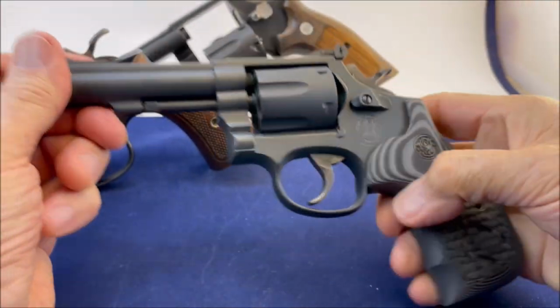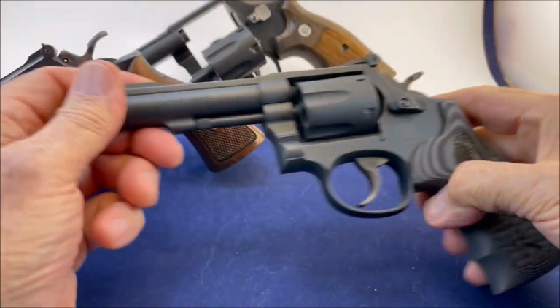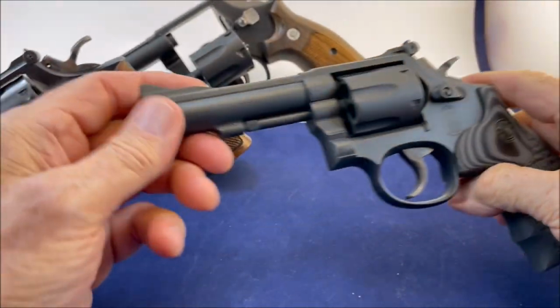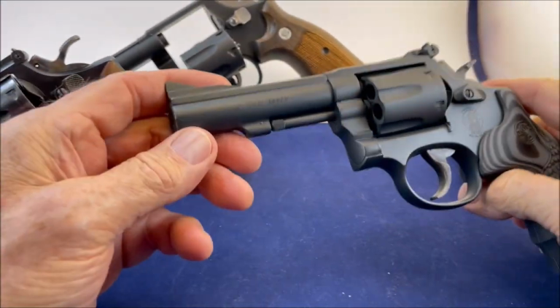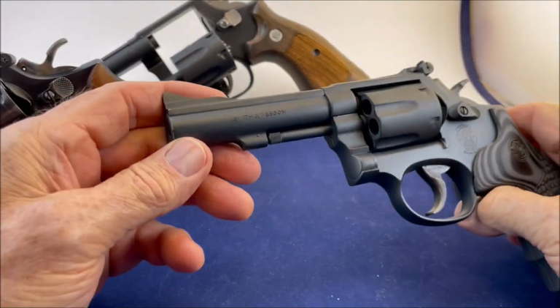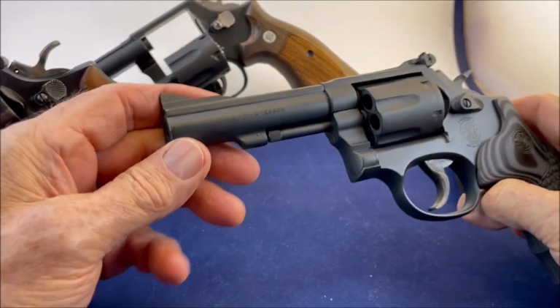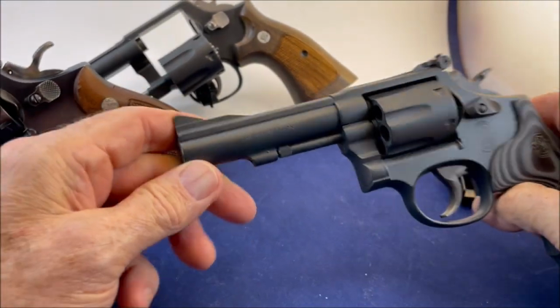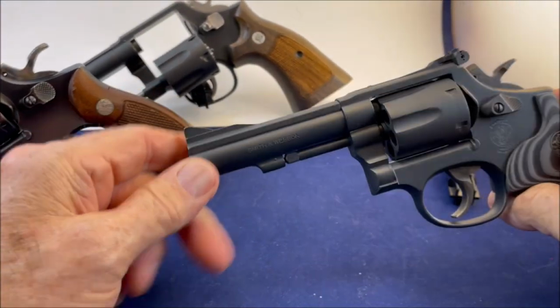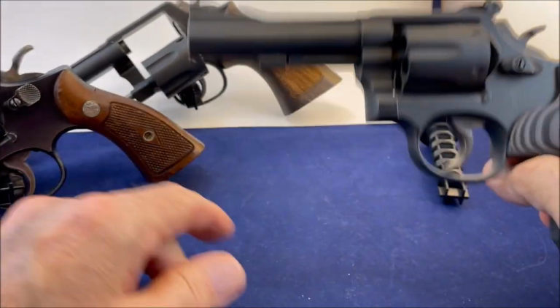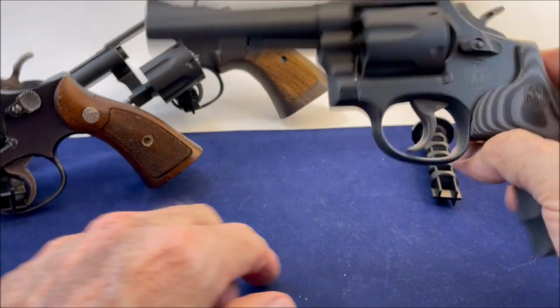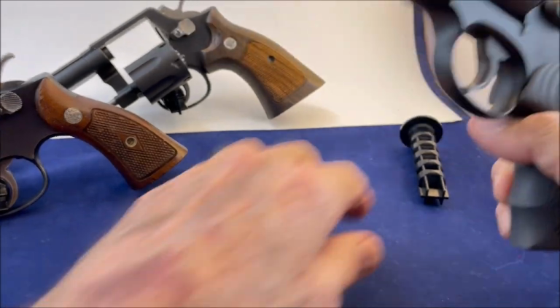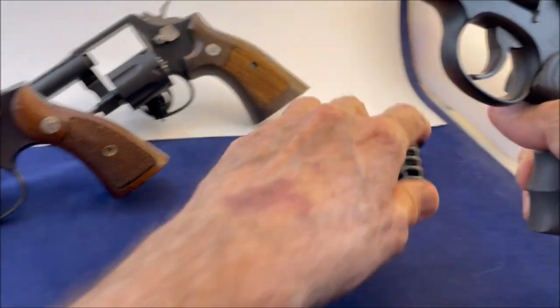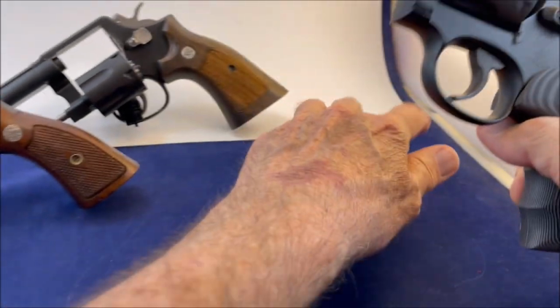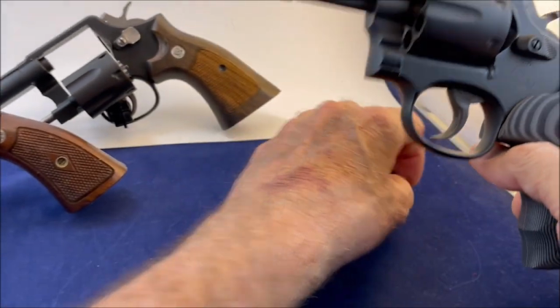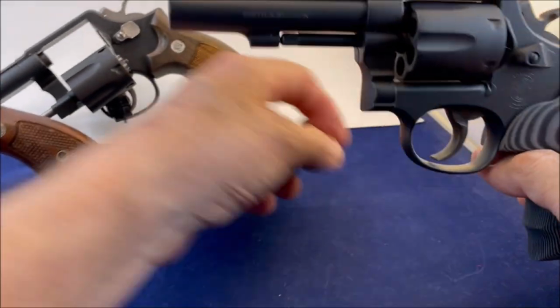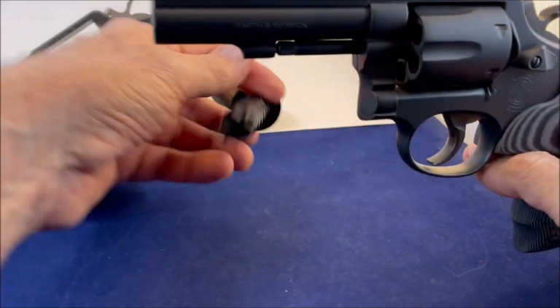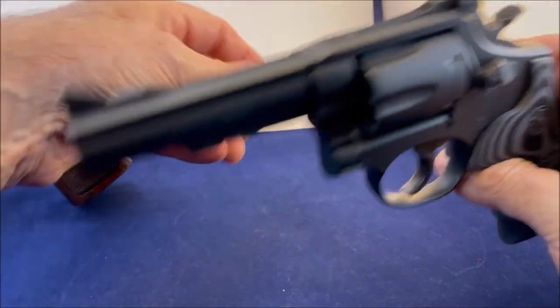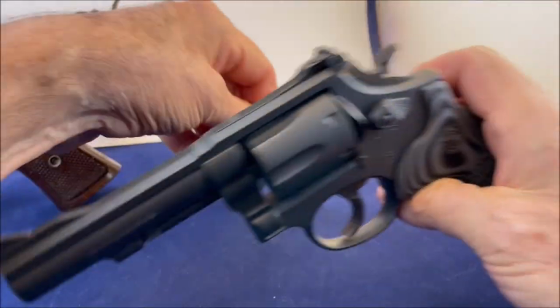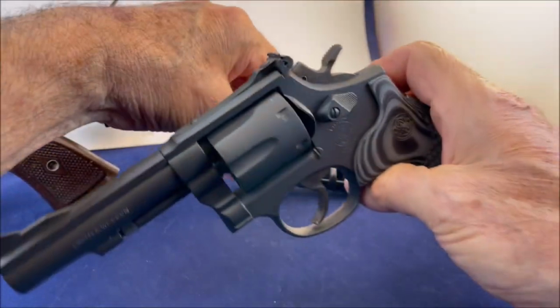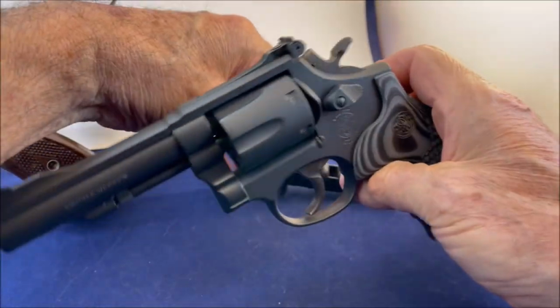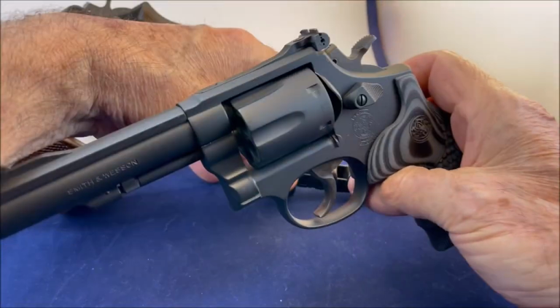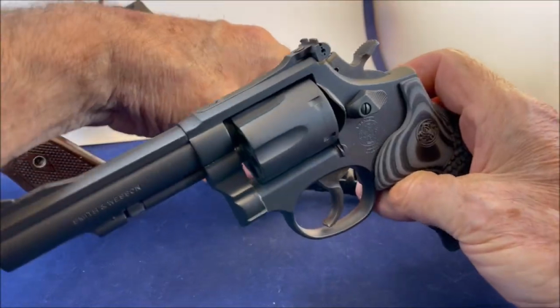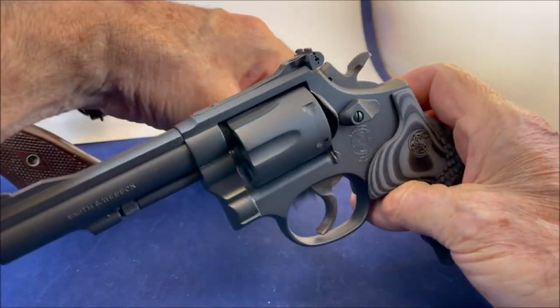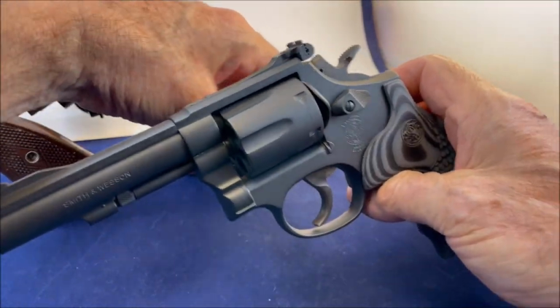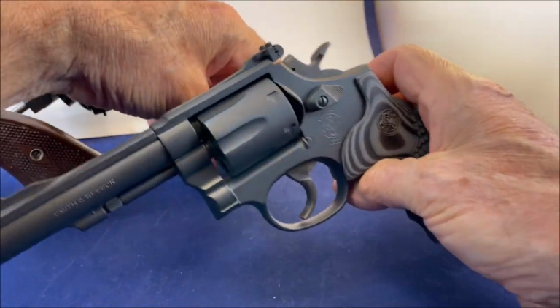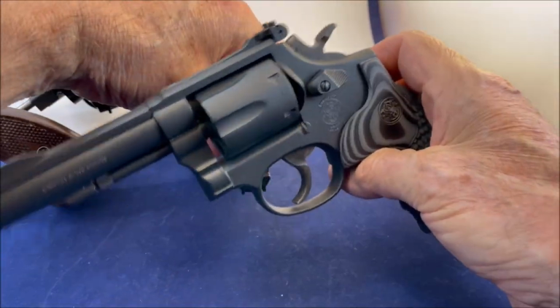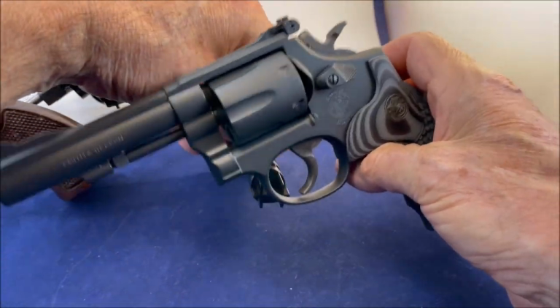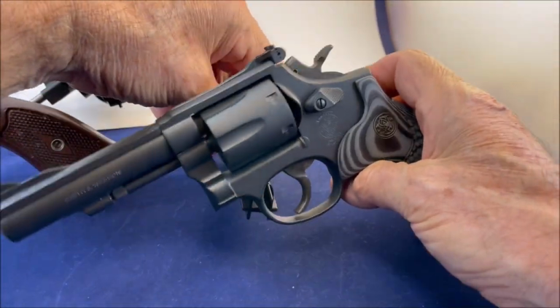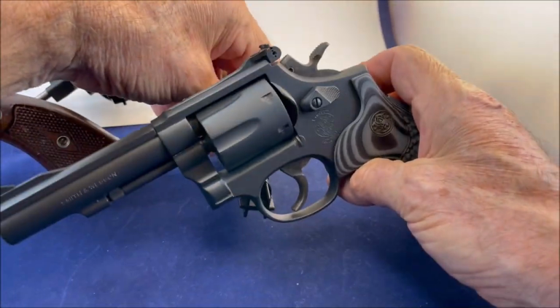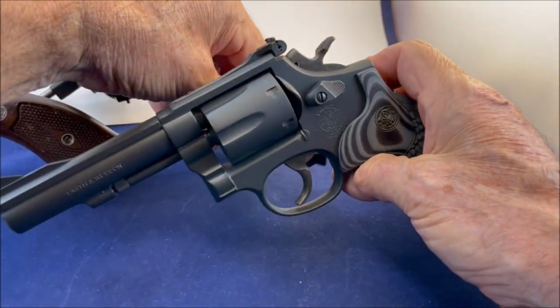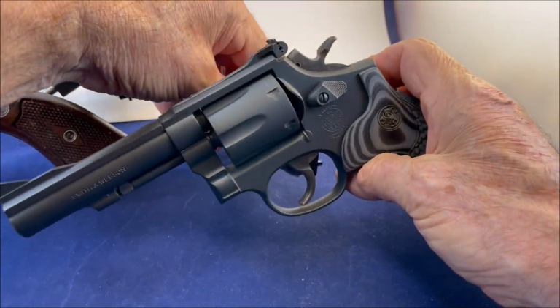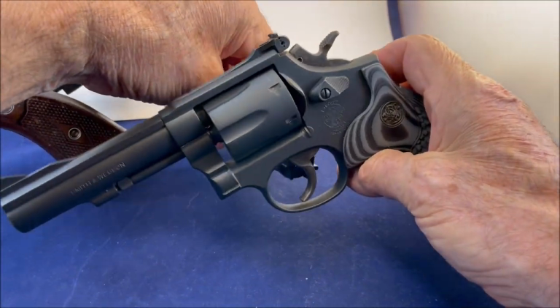This is a 15-7 and that's a pre-15. They're both Model 15s in 38 Special.